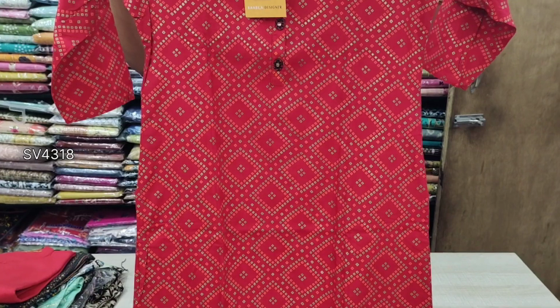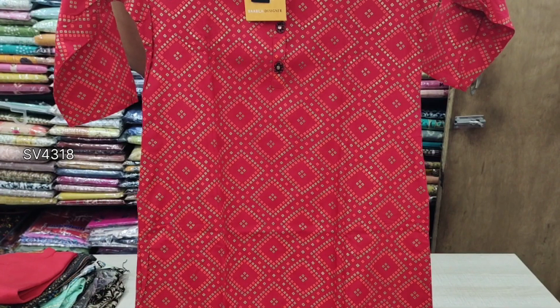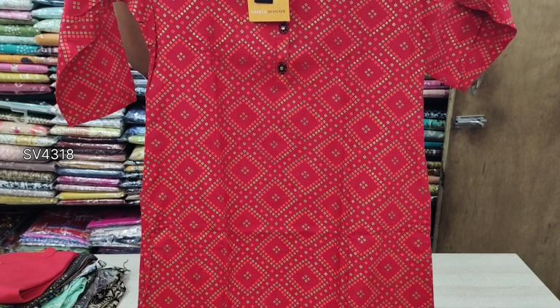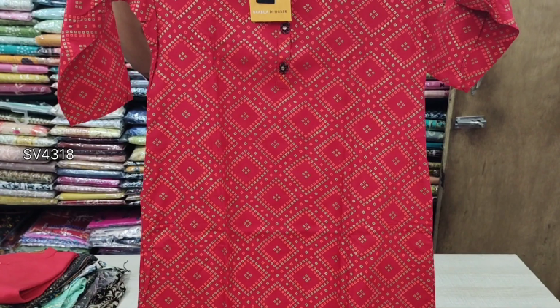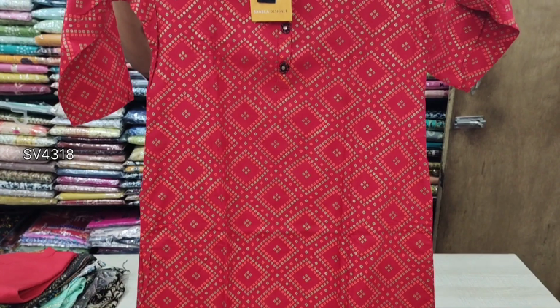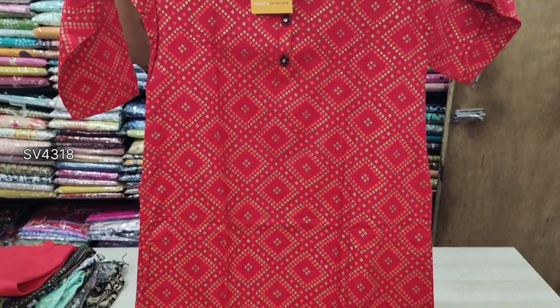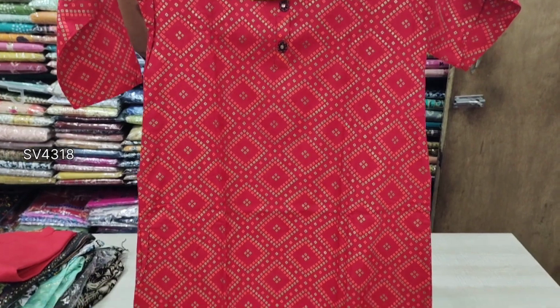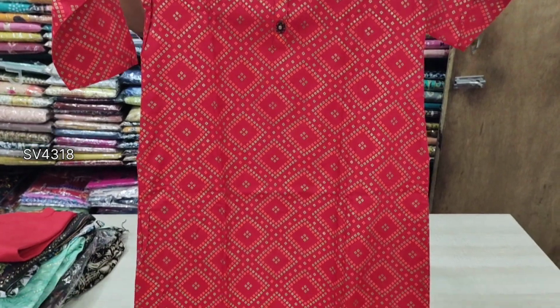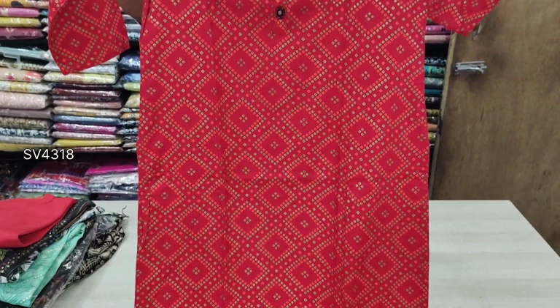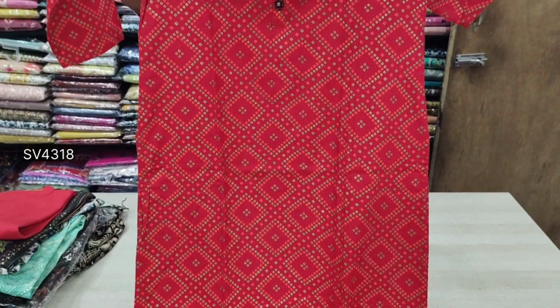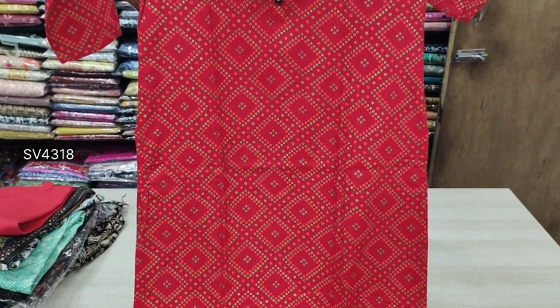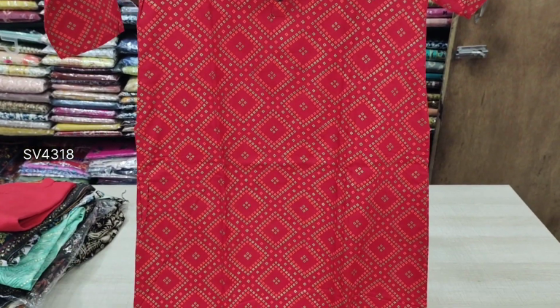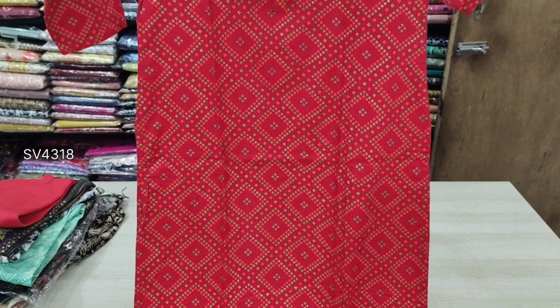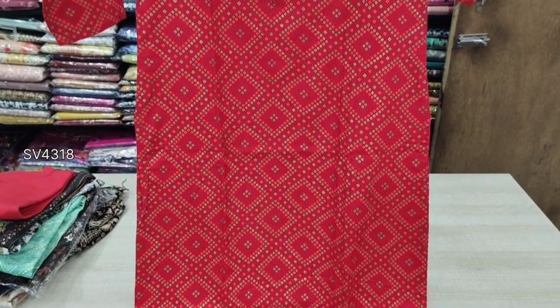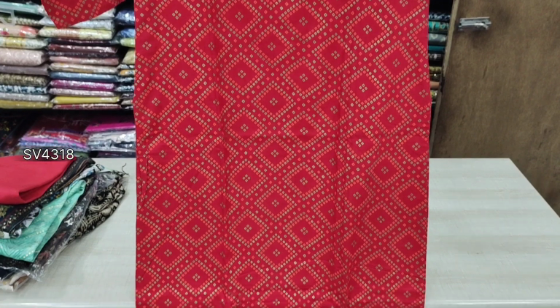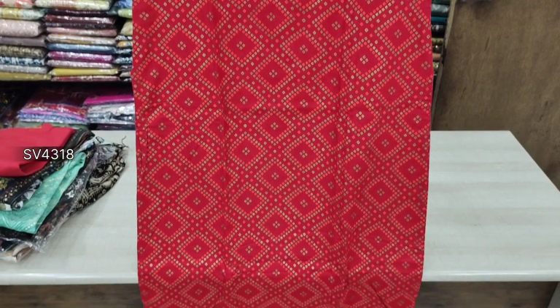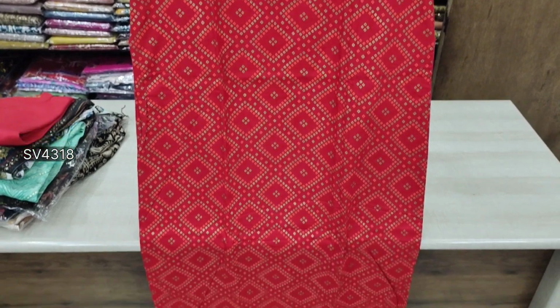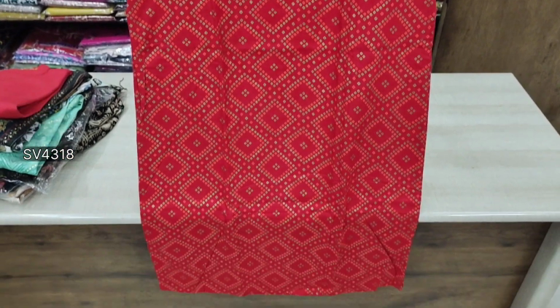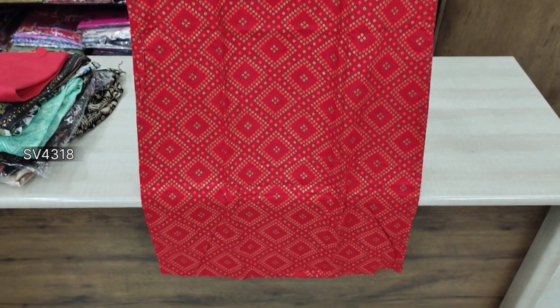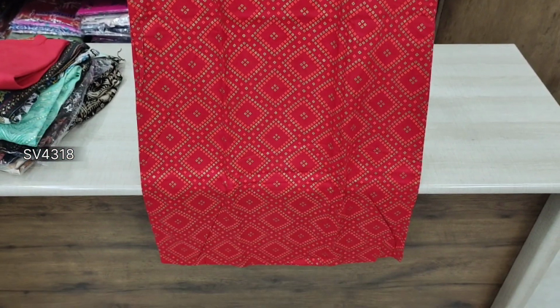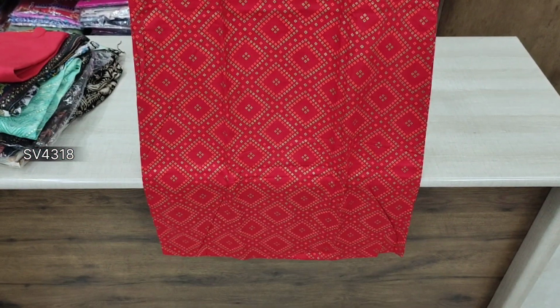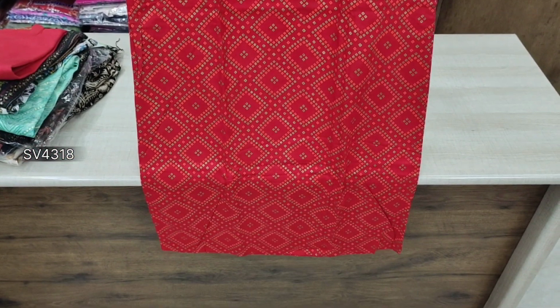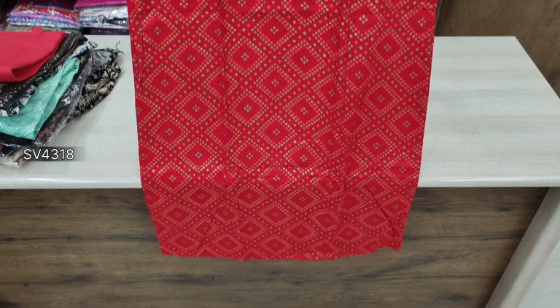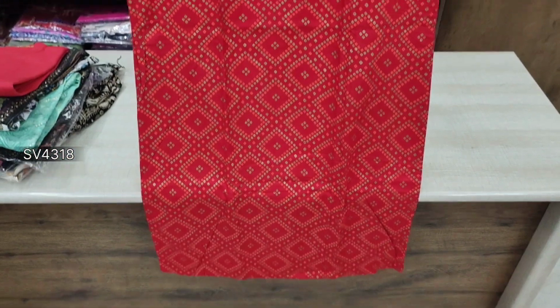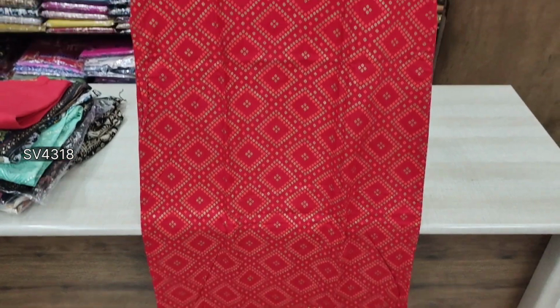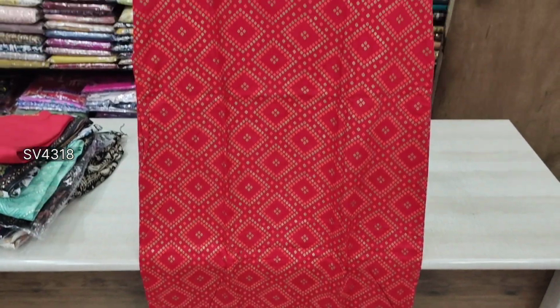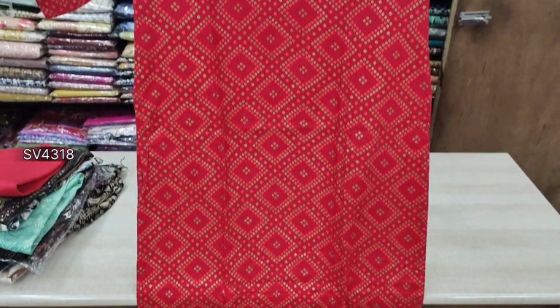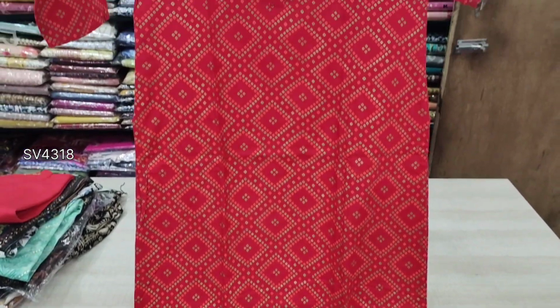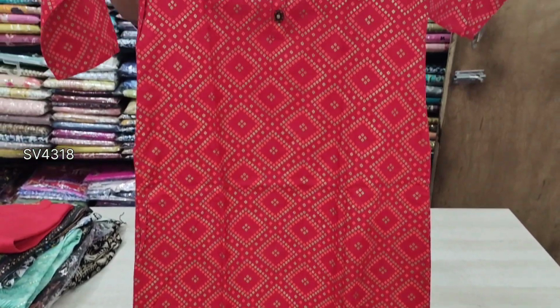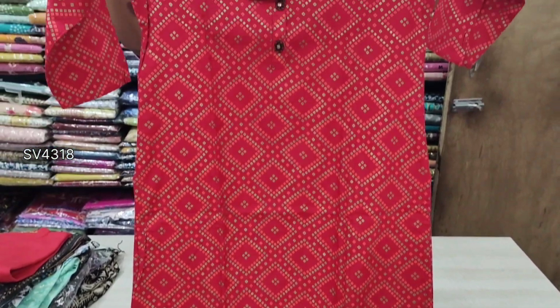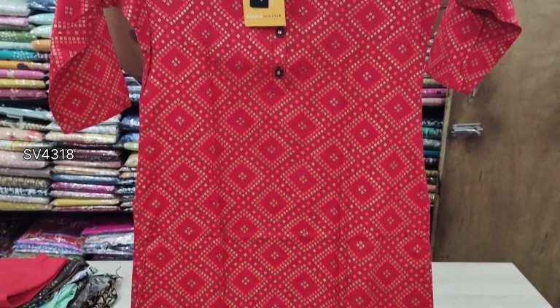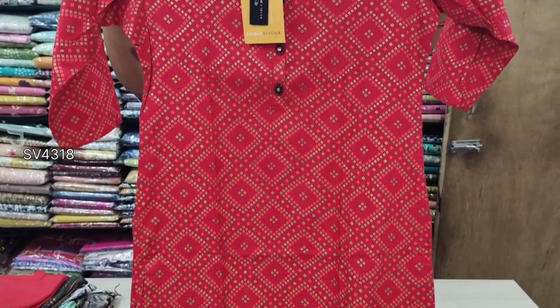This is the side cutting top. It is full cotton. It is 450.